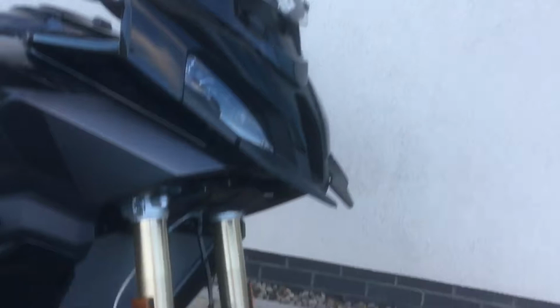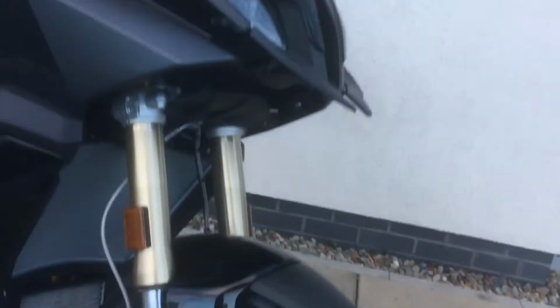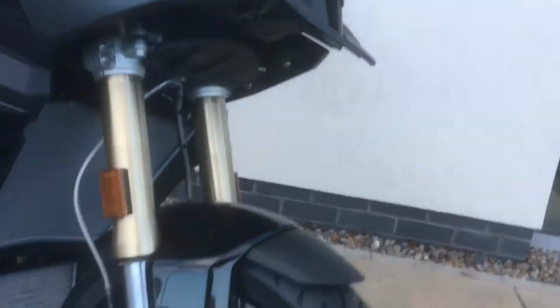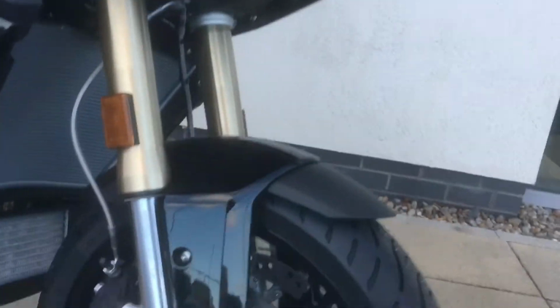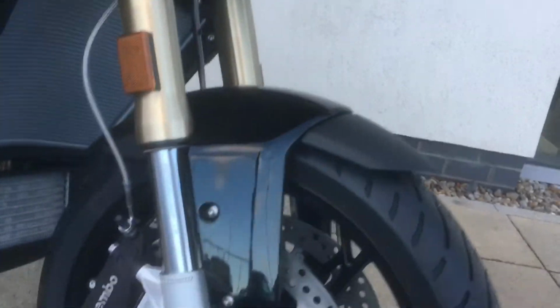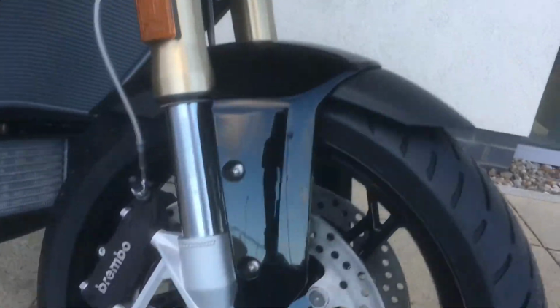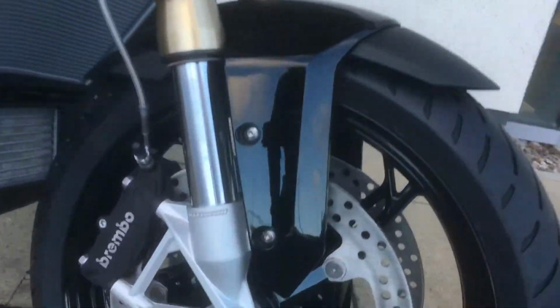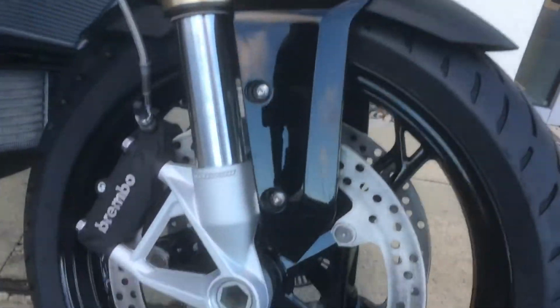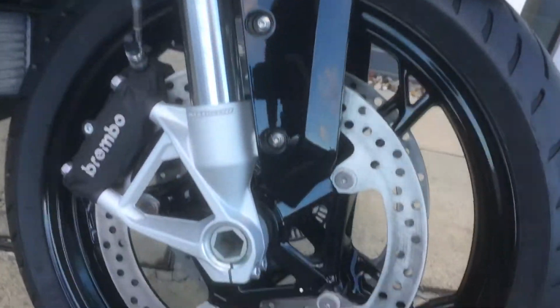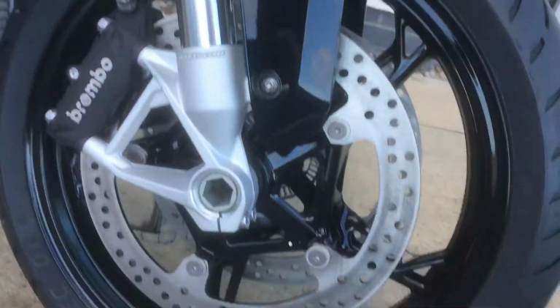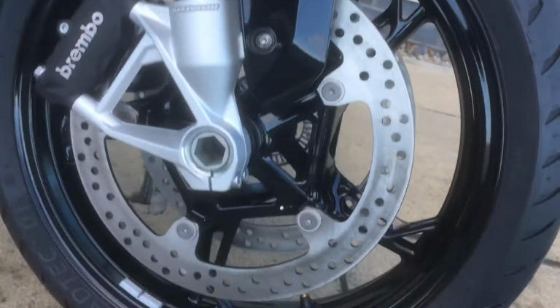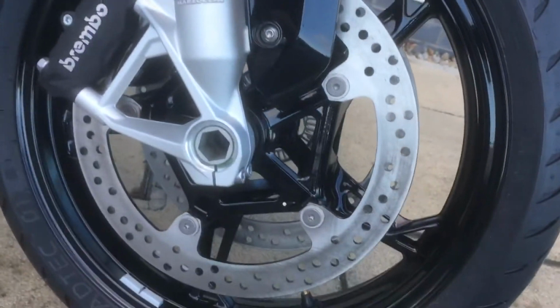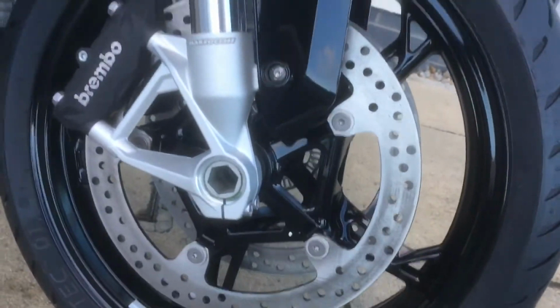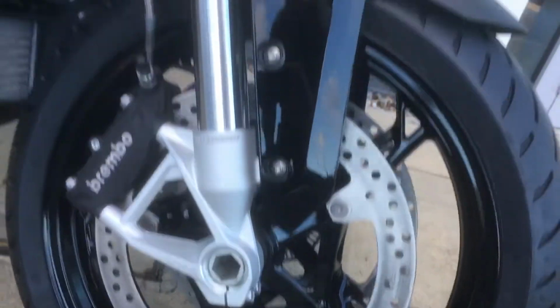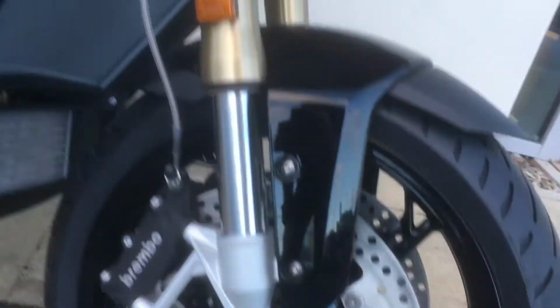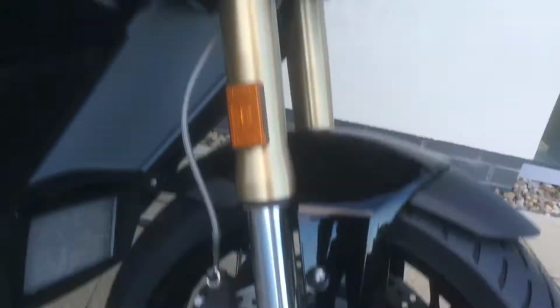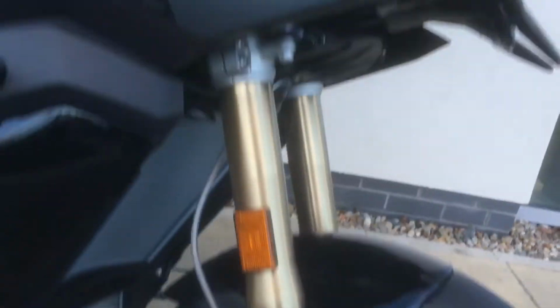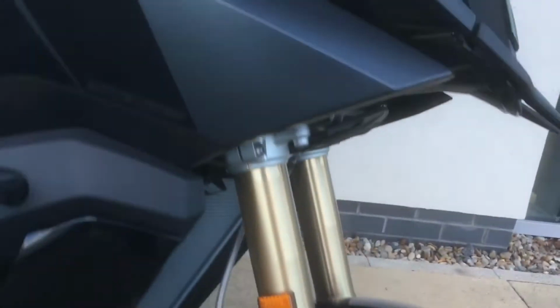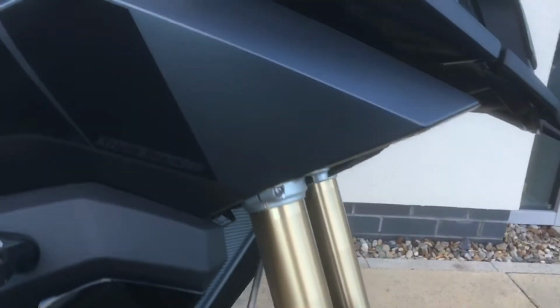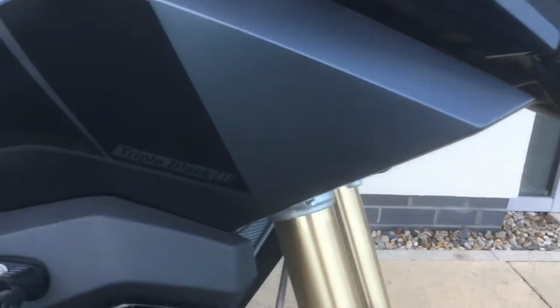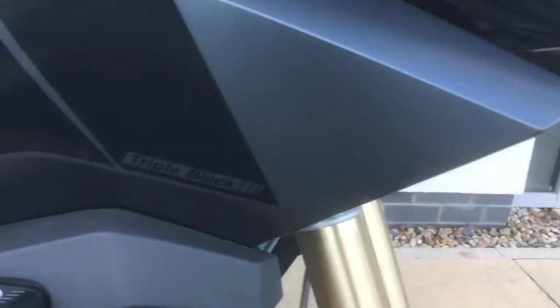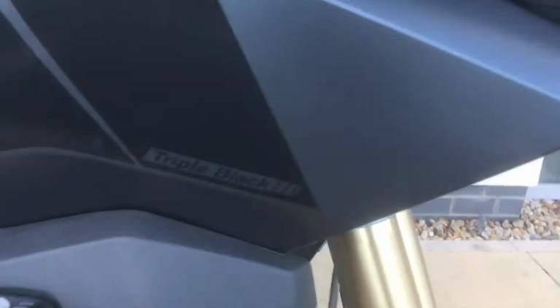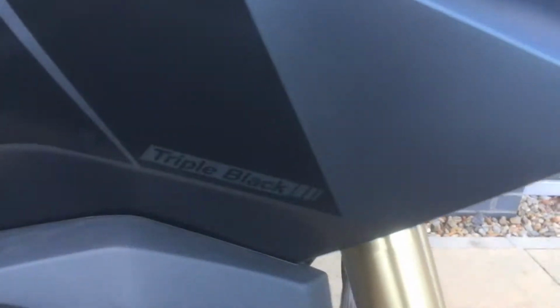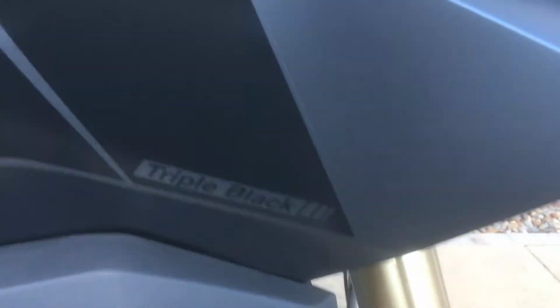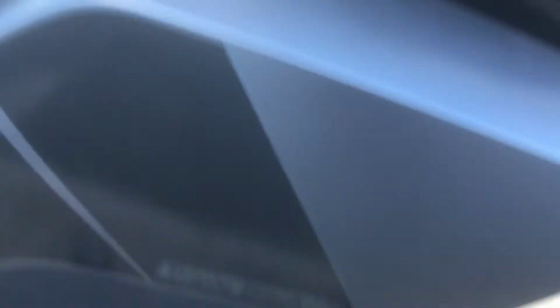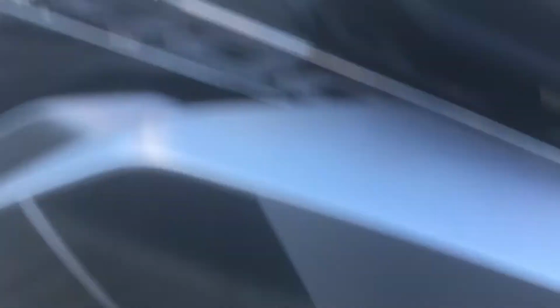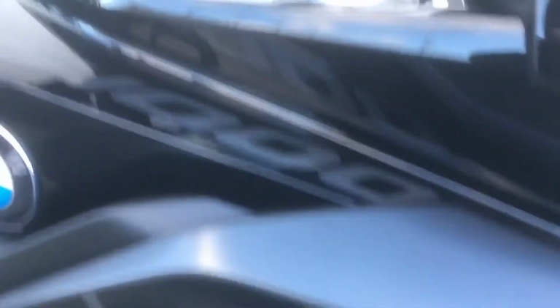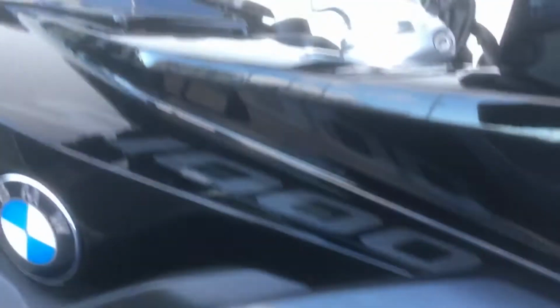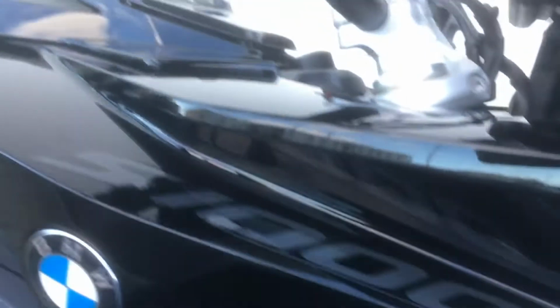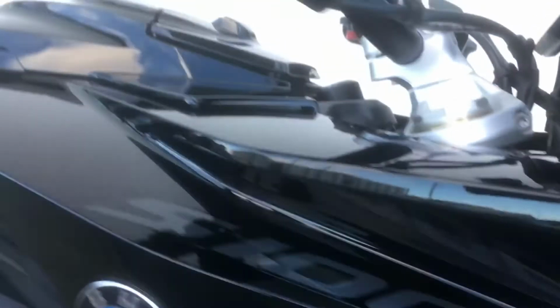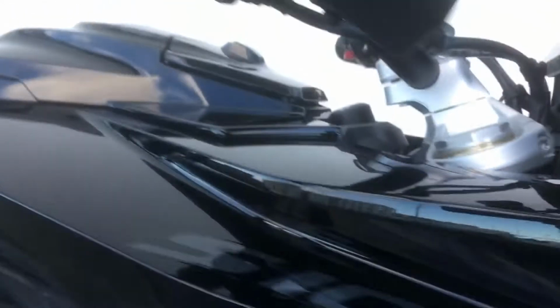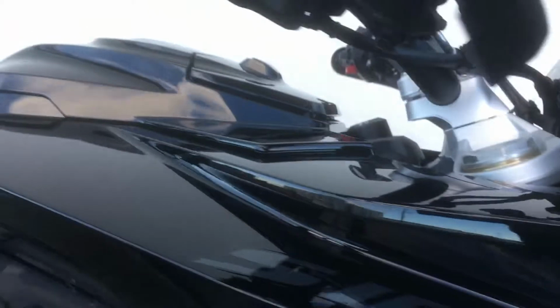You've got the twin Bremba brakes in the front. Triple Black package — very stylish.